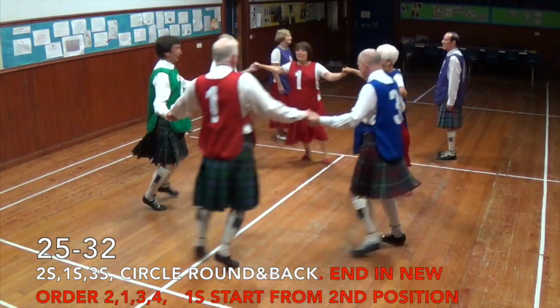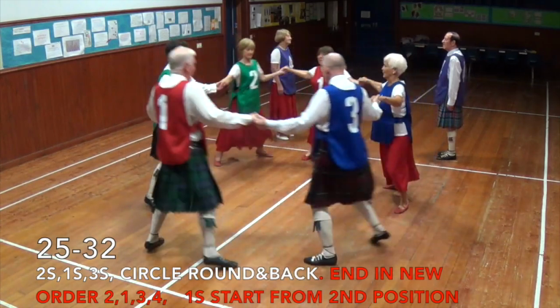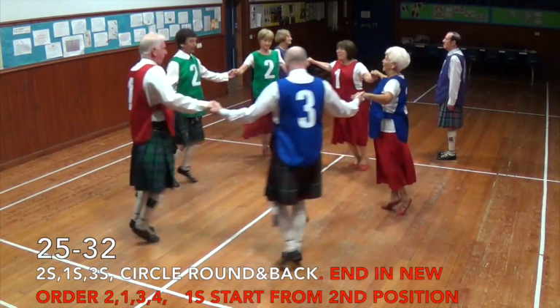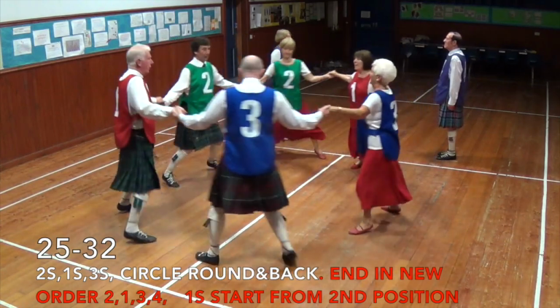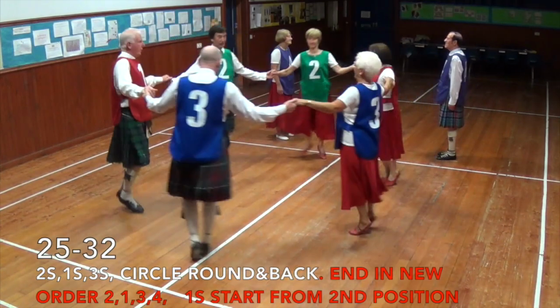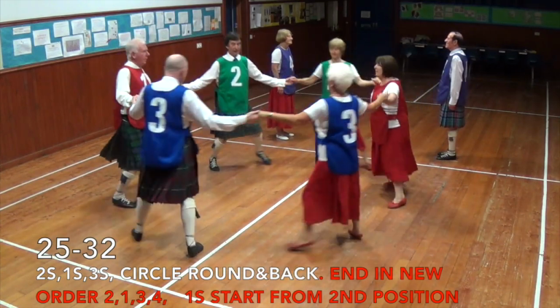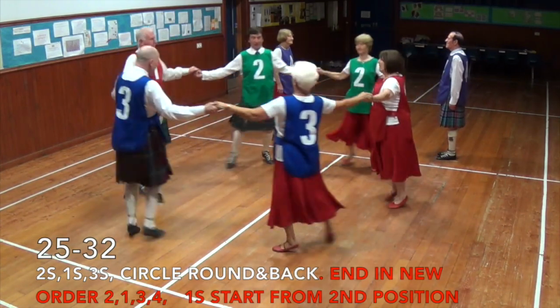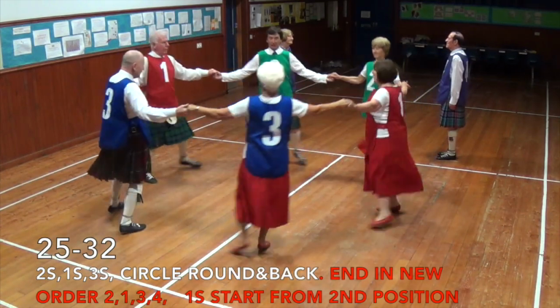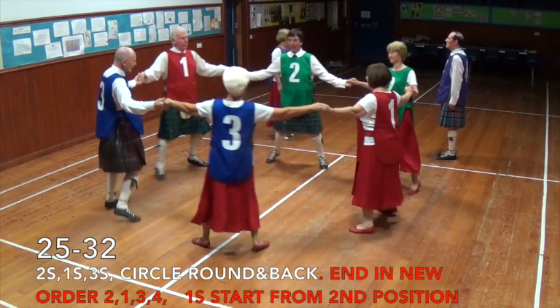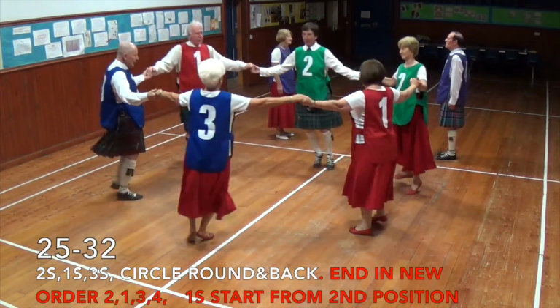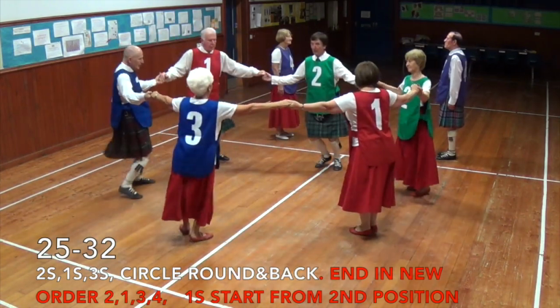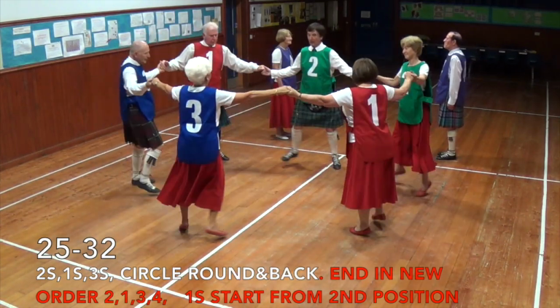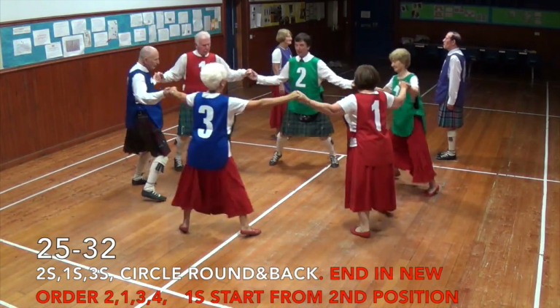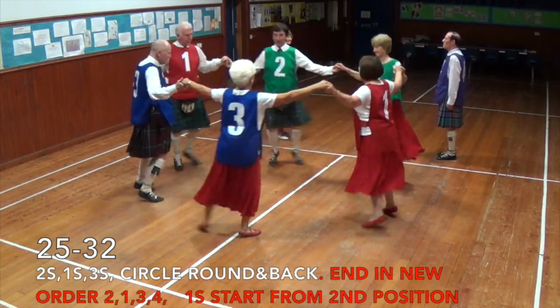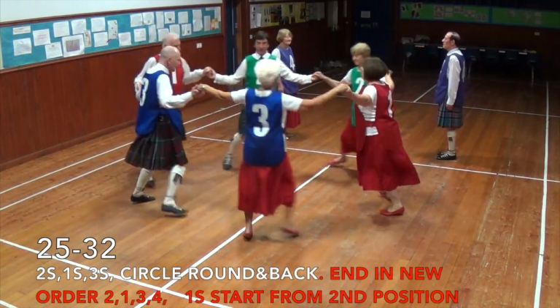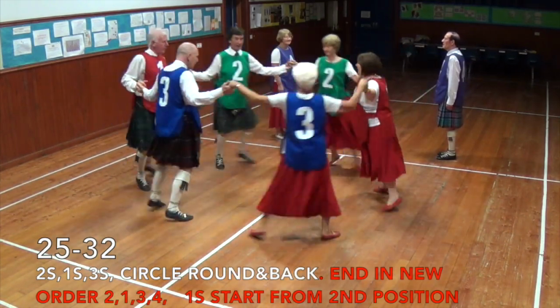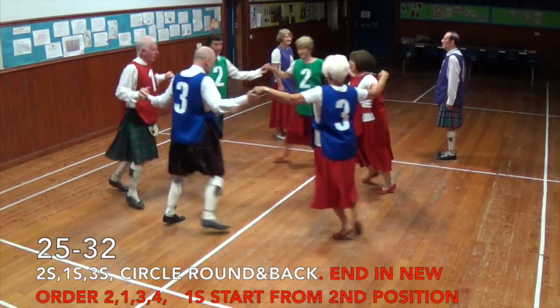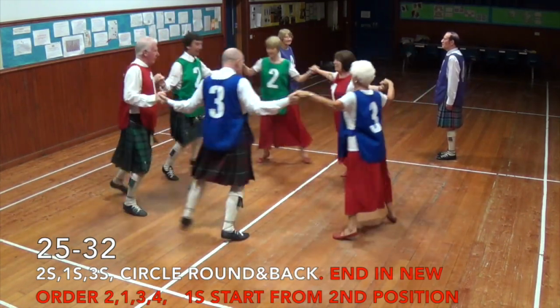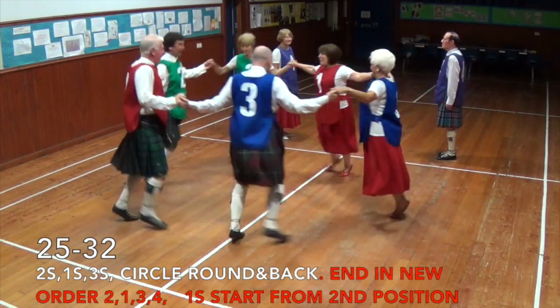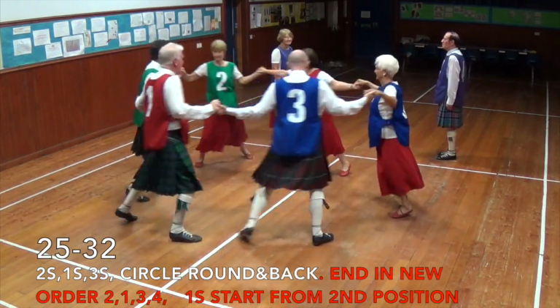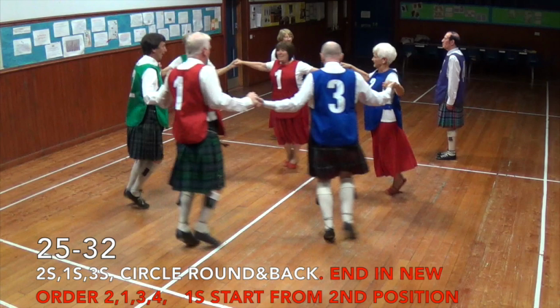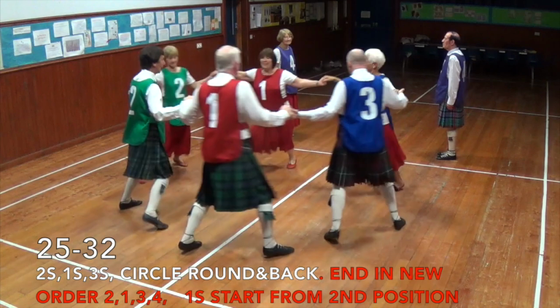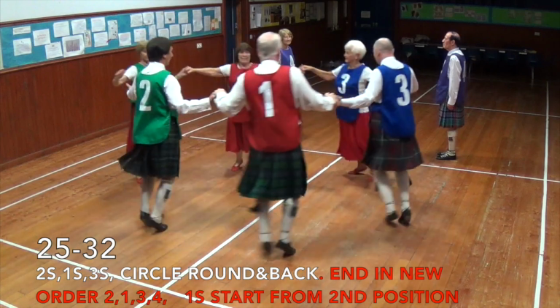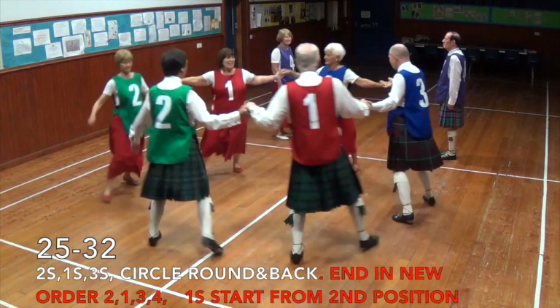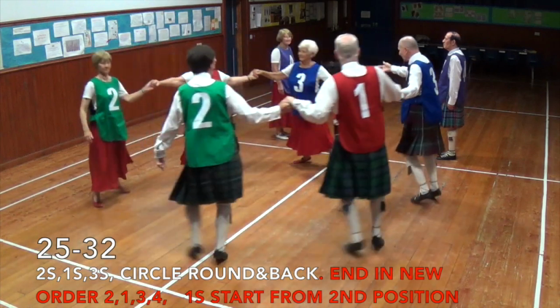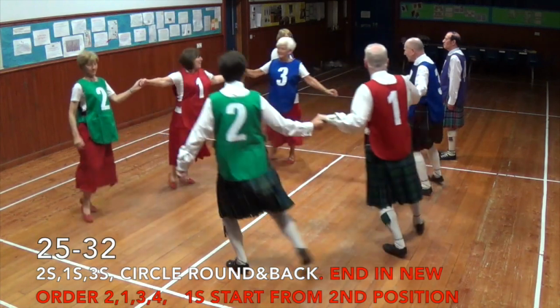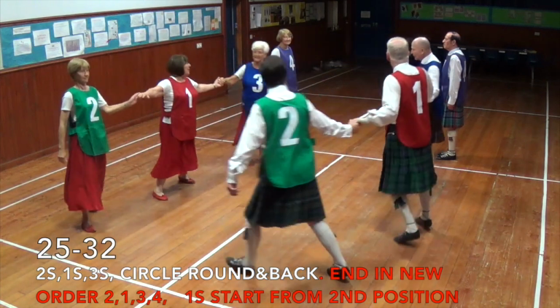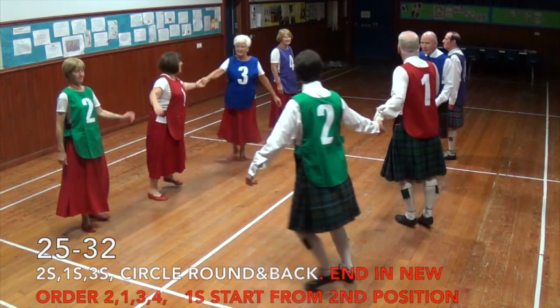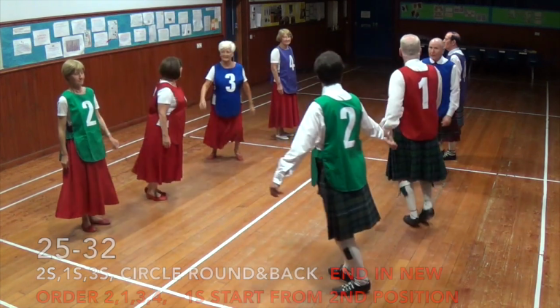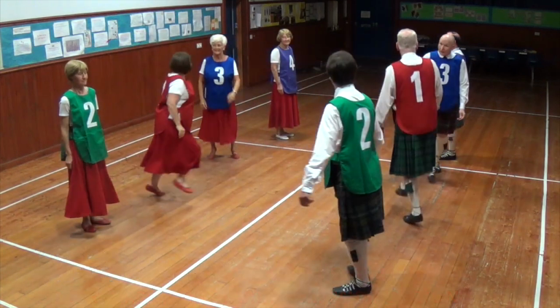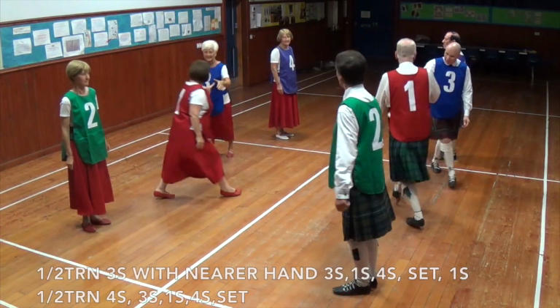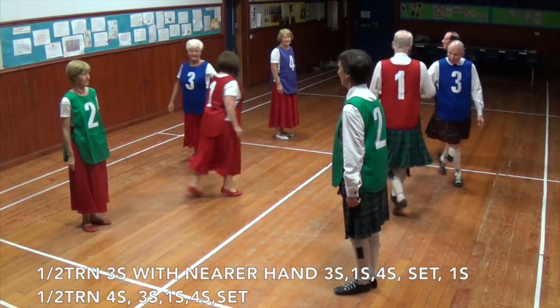All circle round and back, ready for the ones to start the dance again from second position.